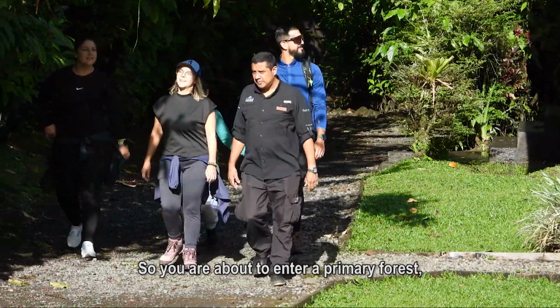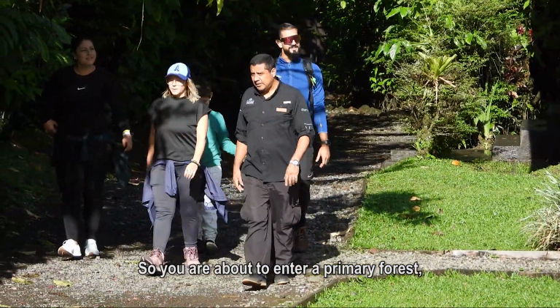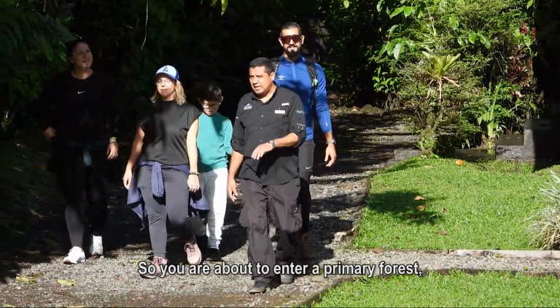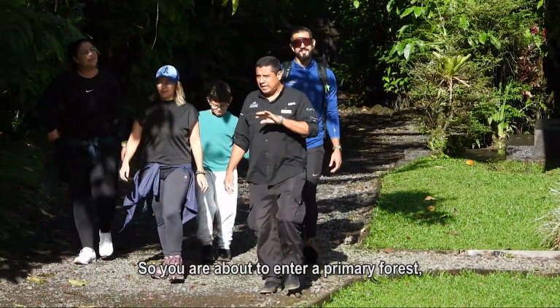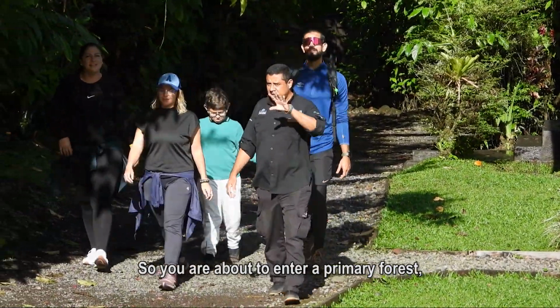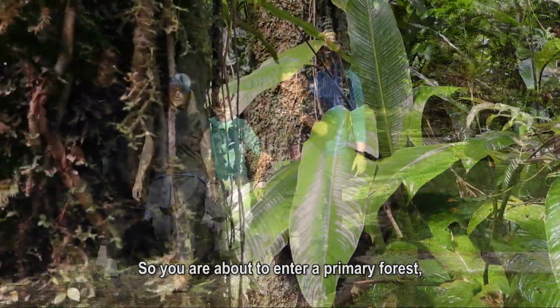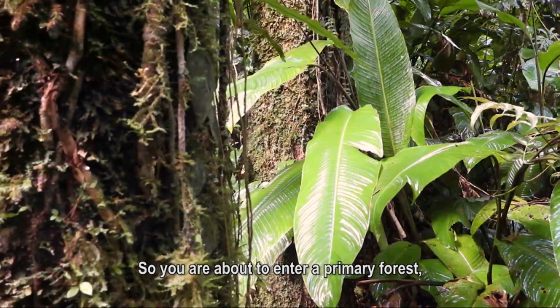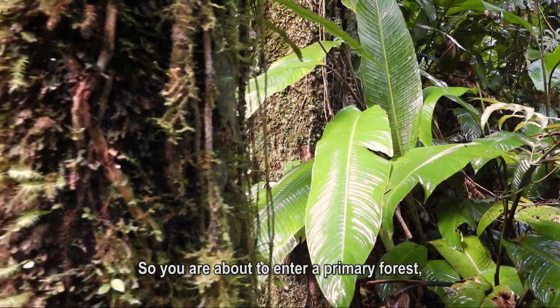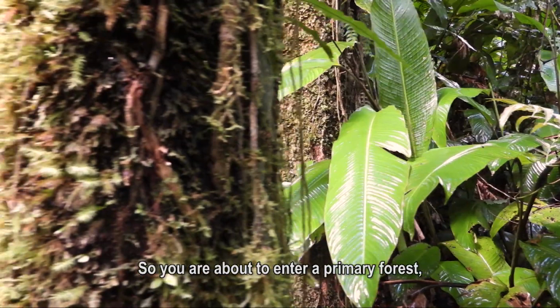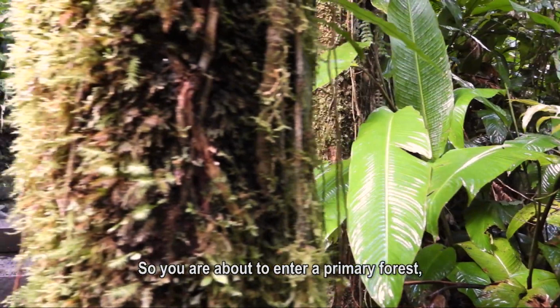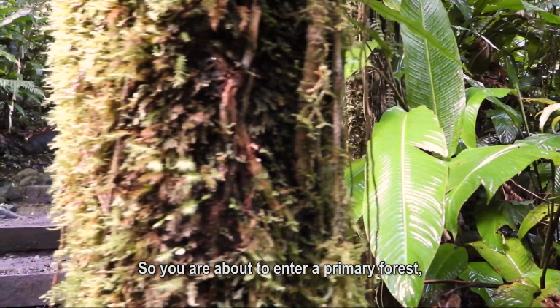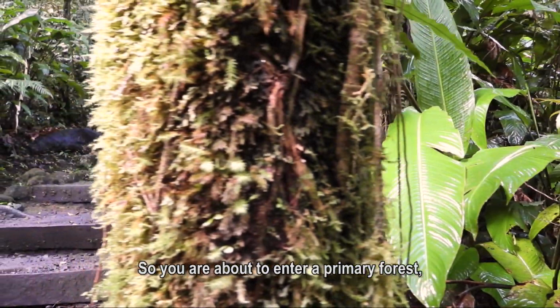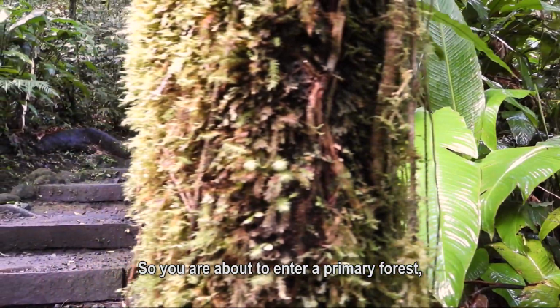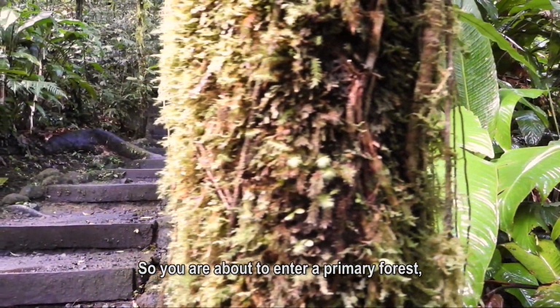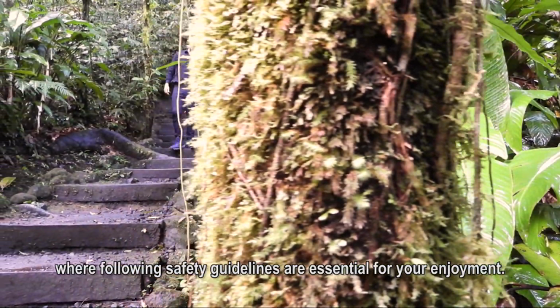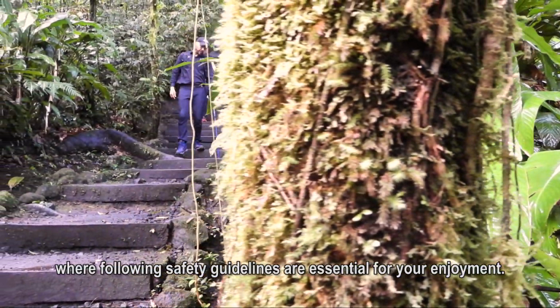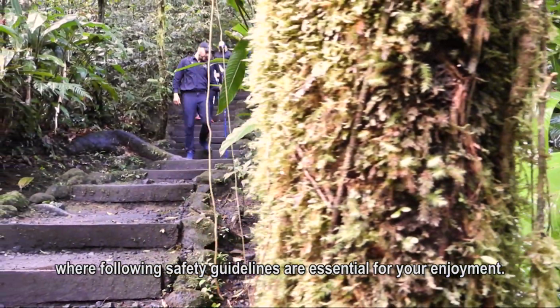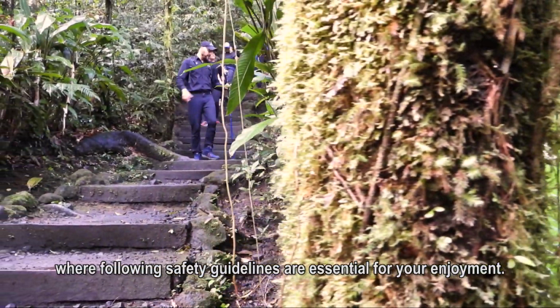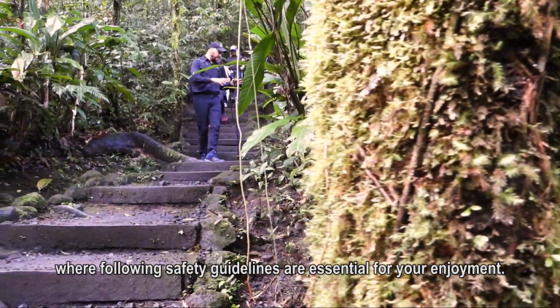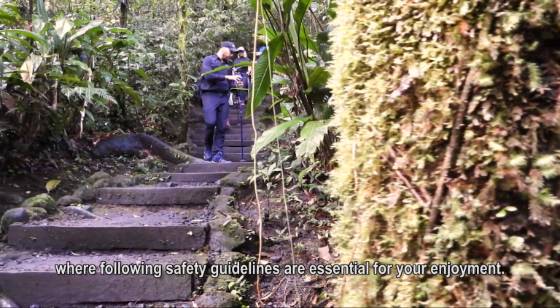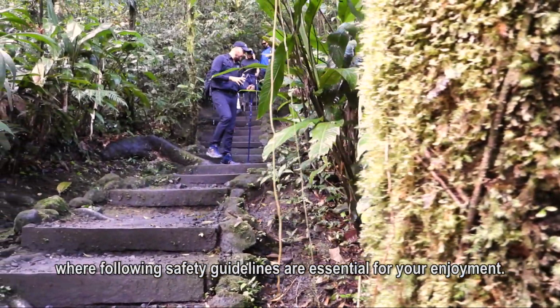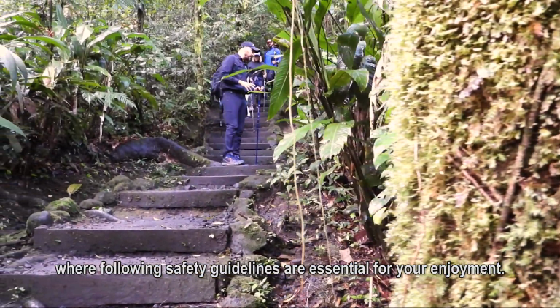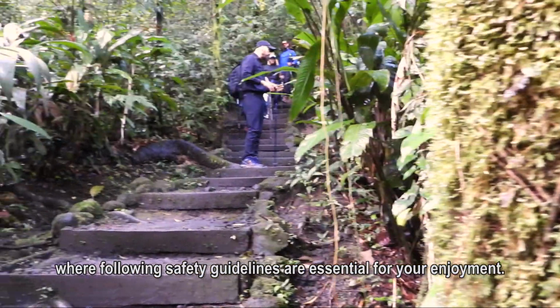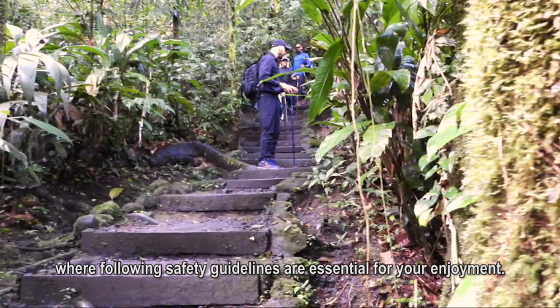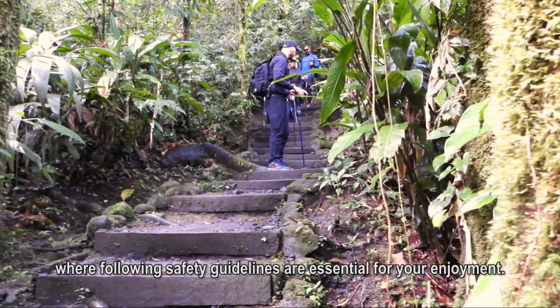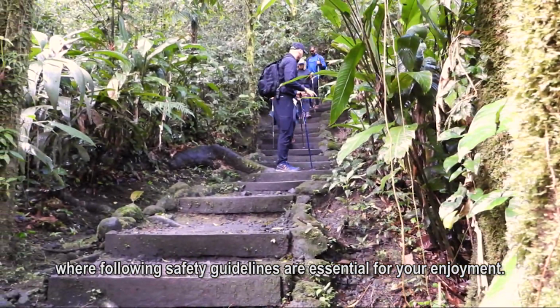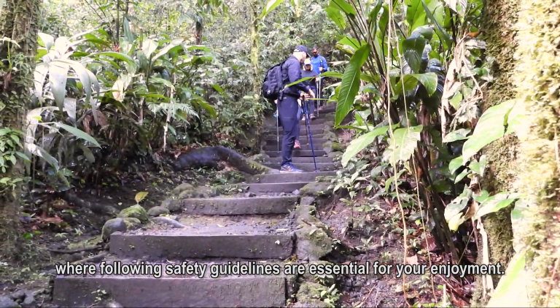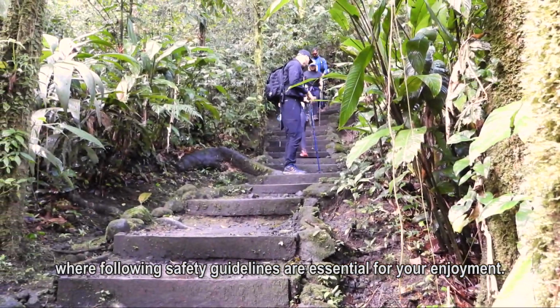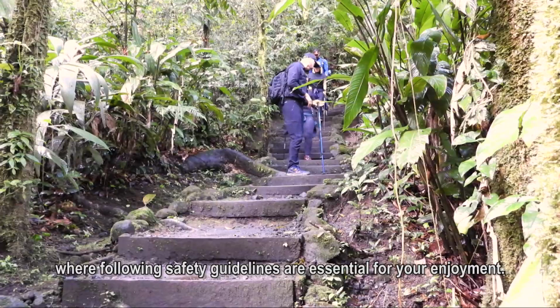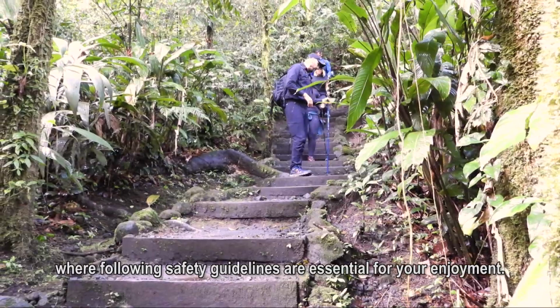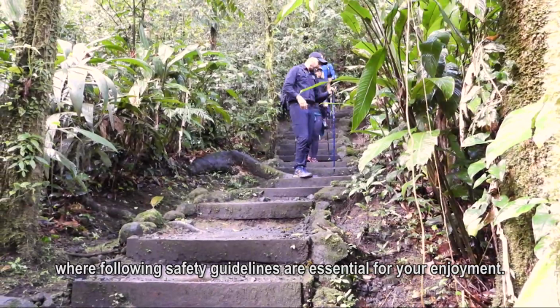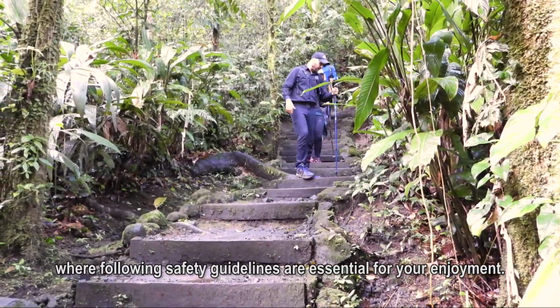So, you are about to enter a primary forest, where following safety guidelines is essential for your enjoyment.